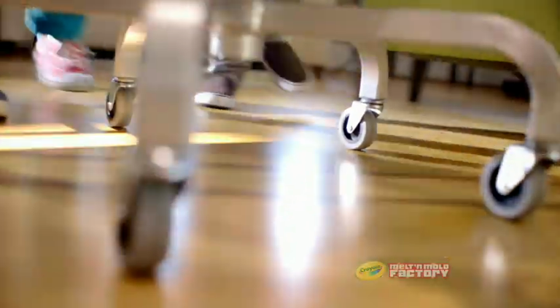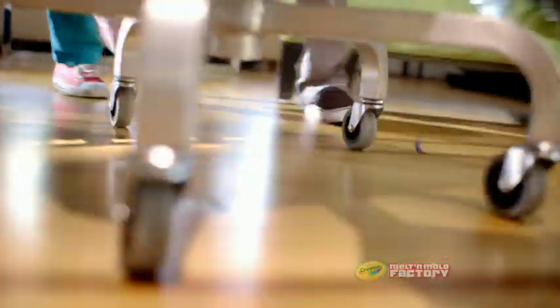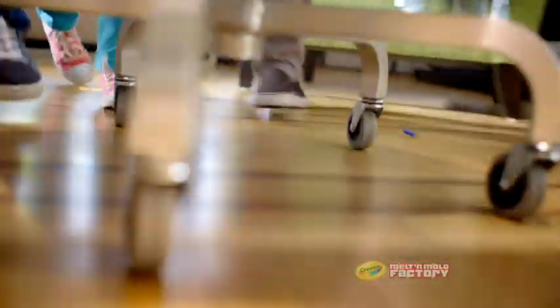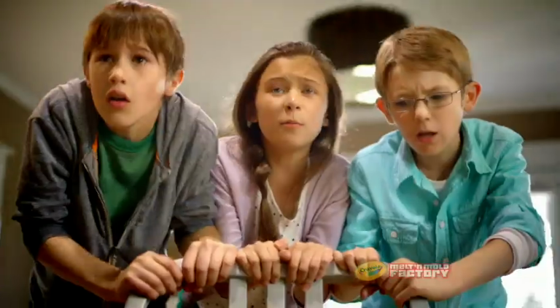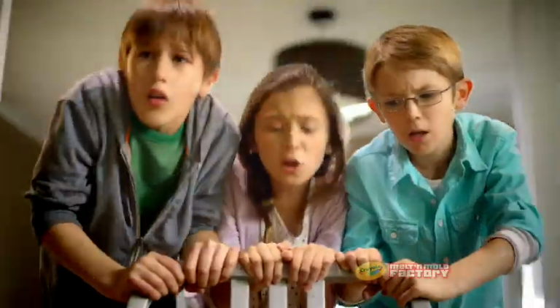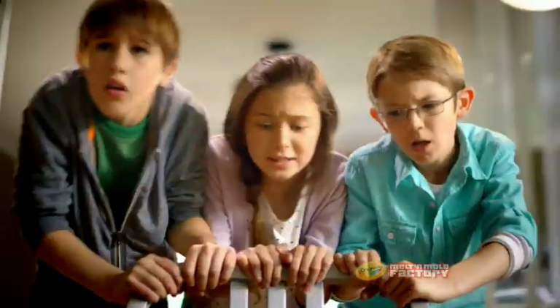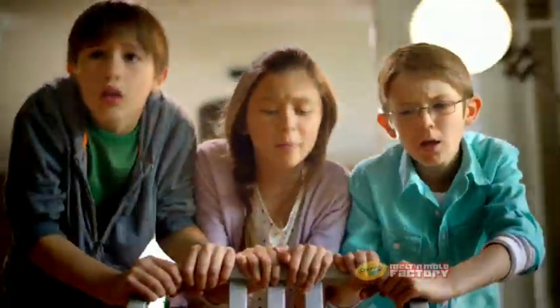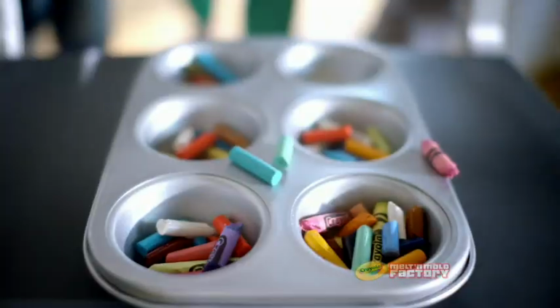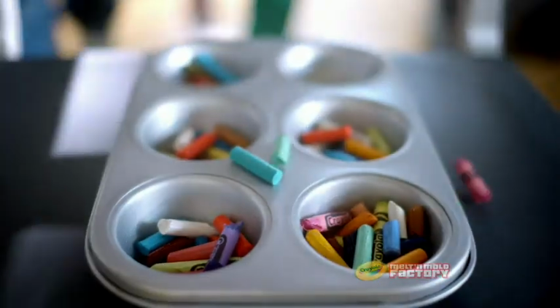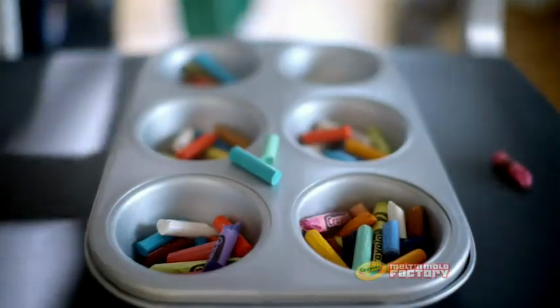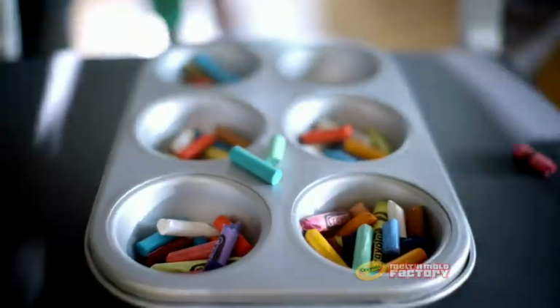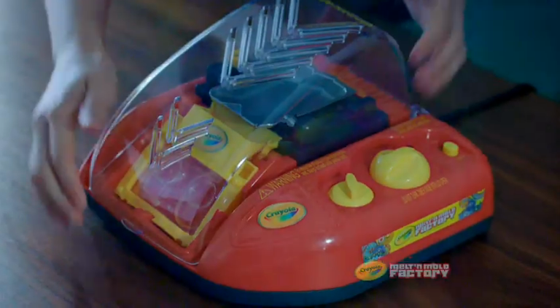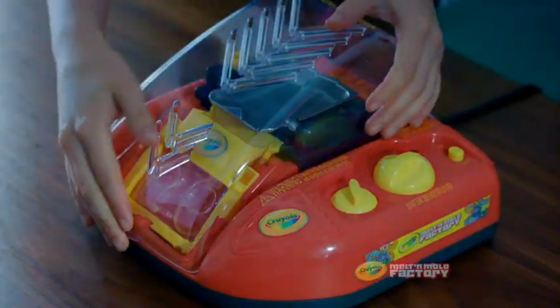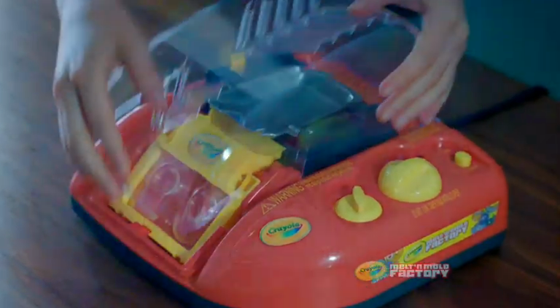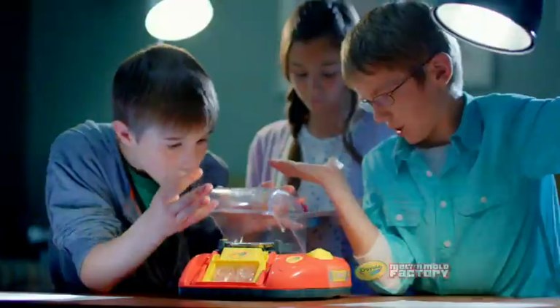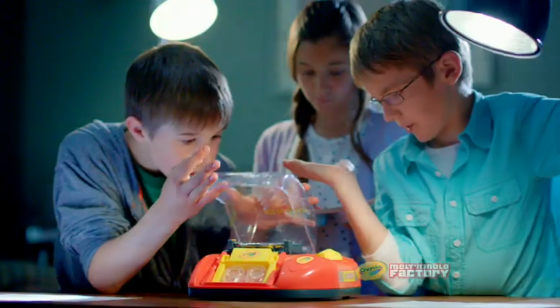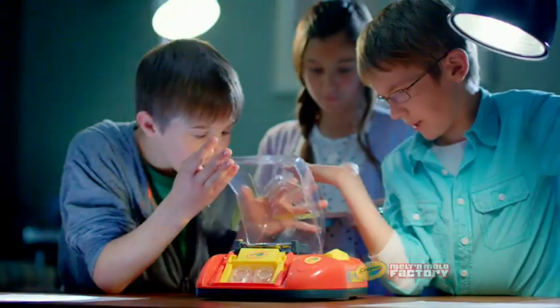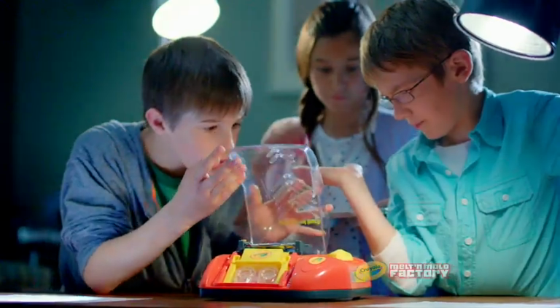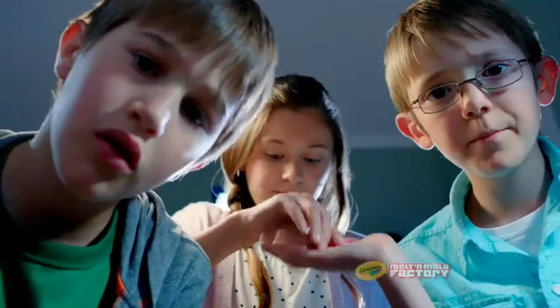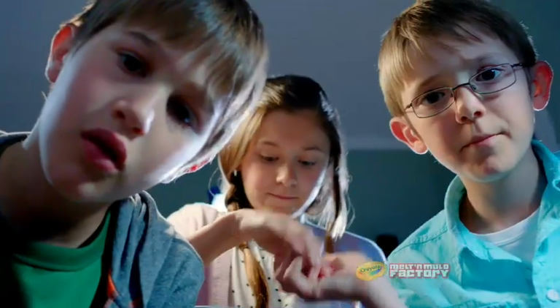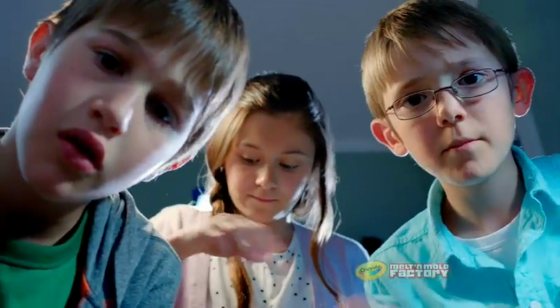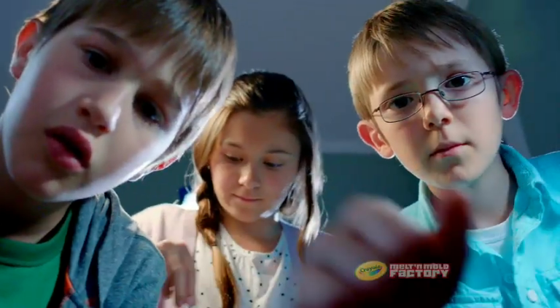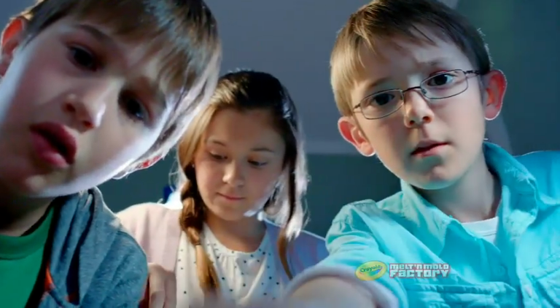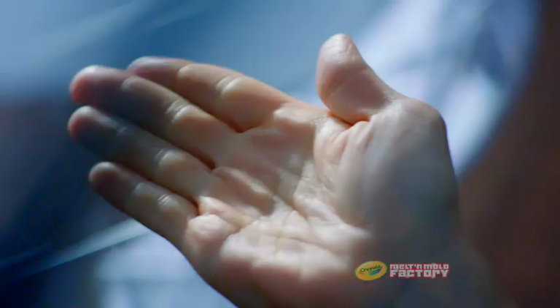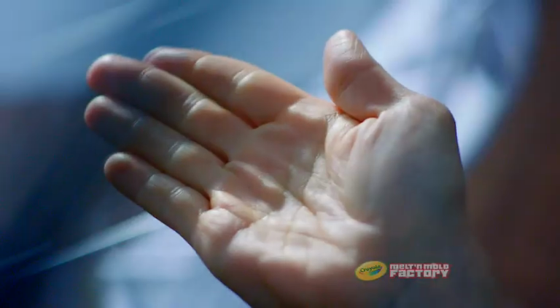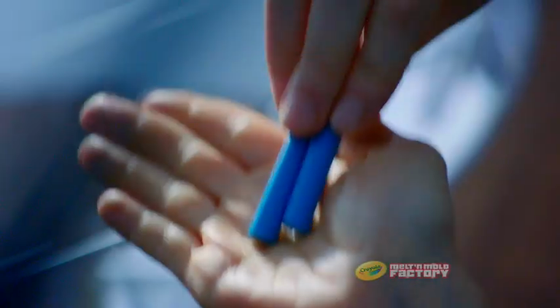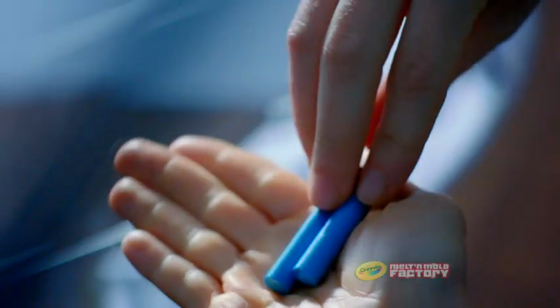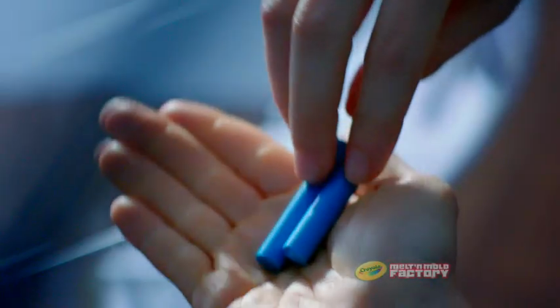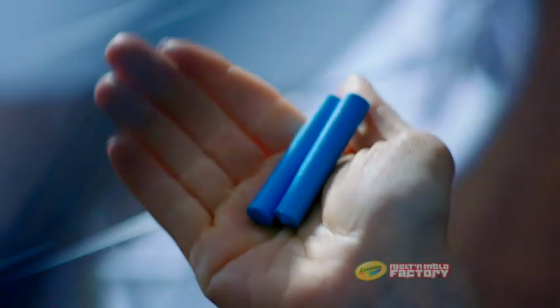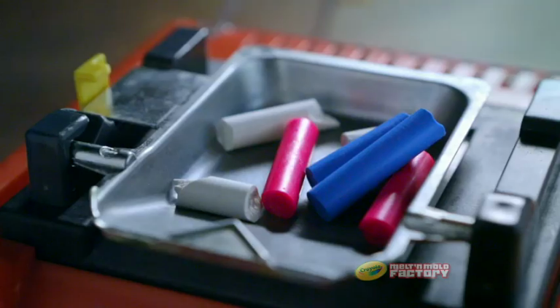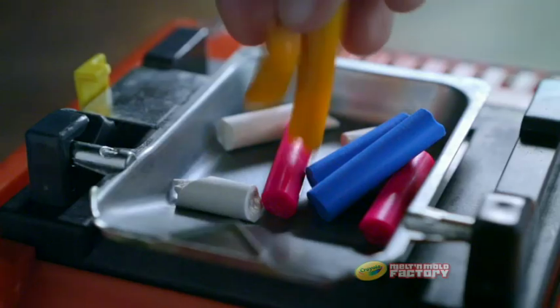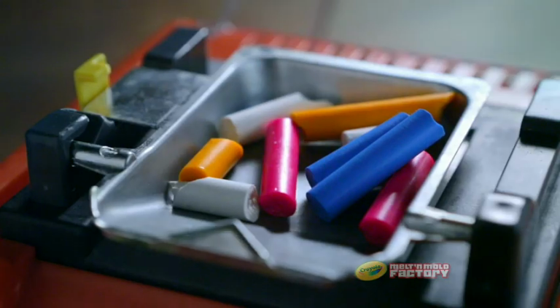We're losing them! Jaspery Jam. Prairie Winkle. Unmellow Yellow.